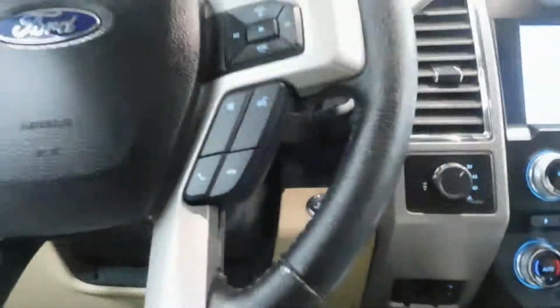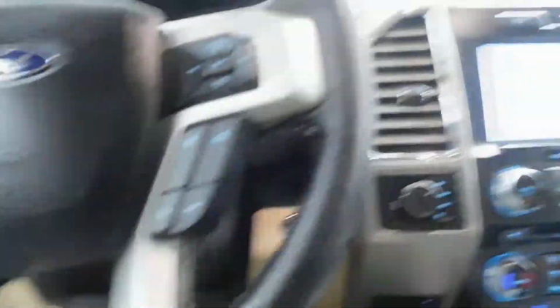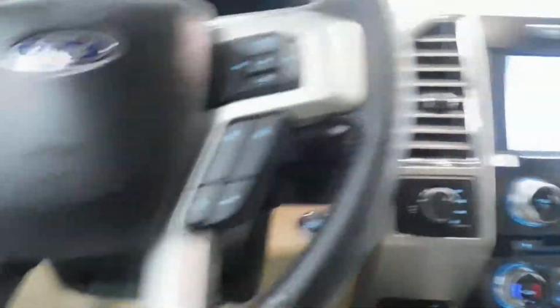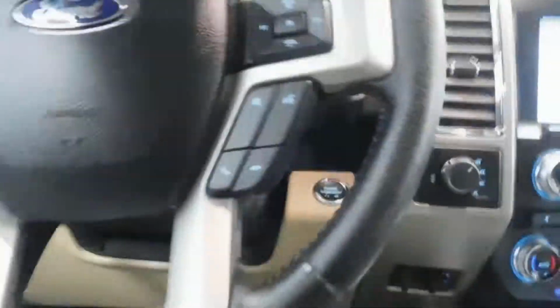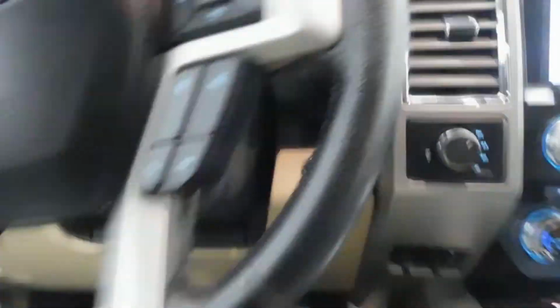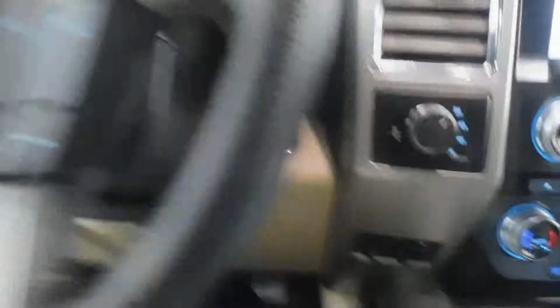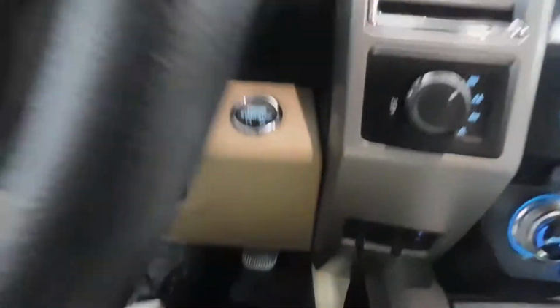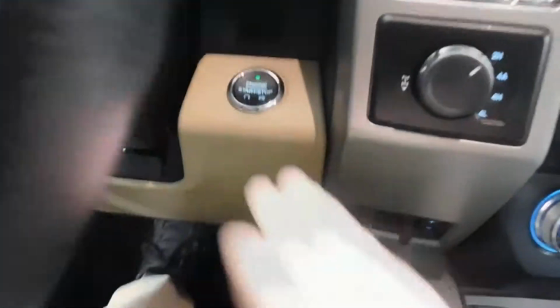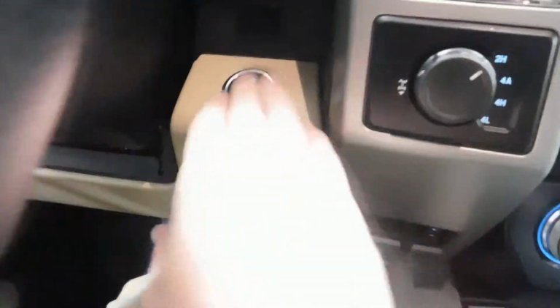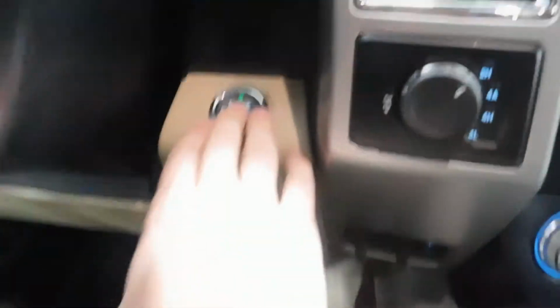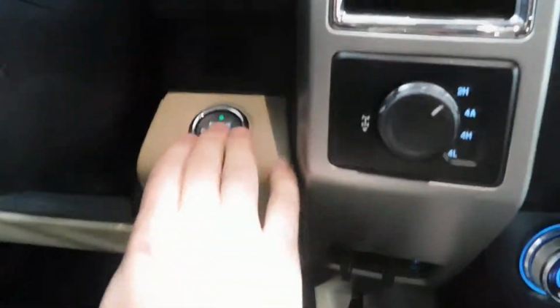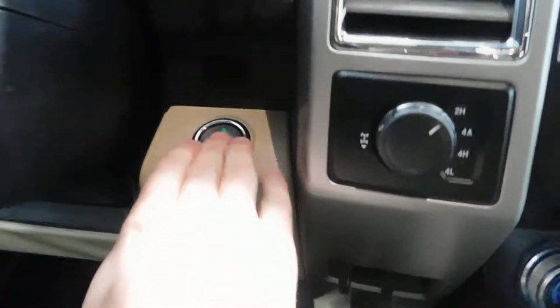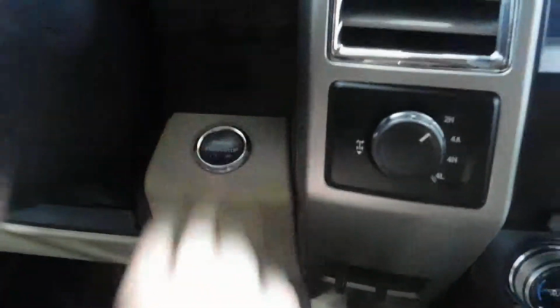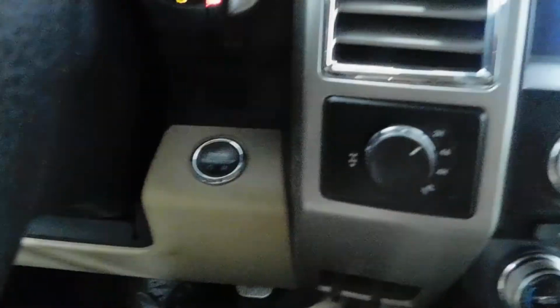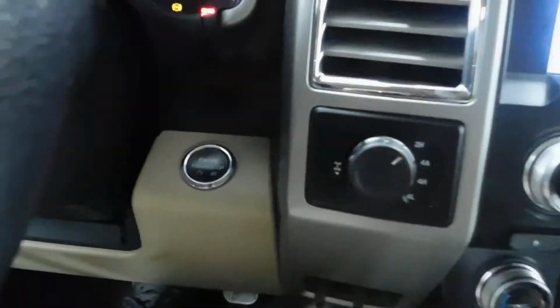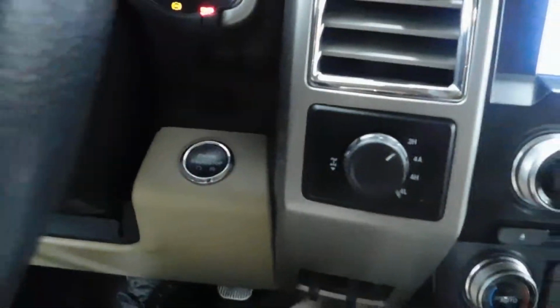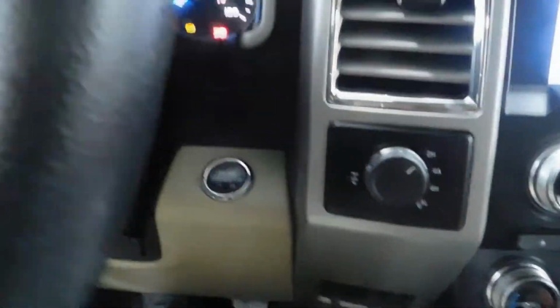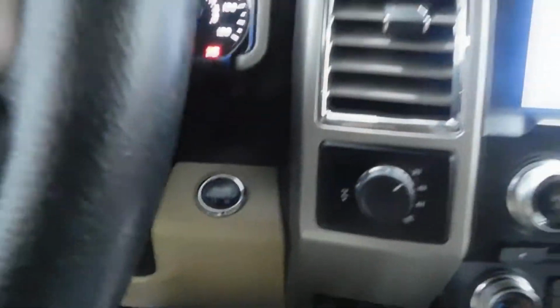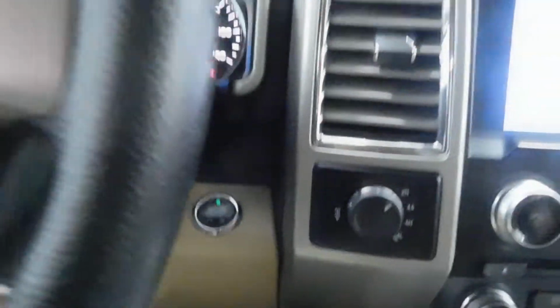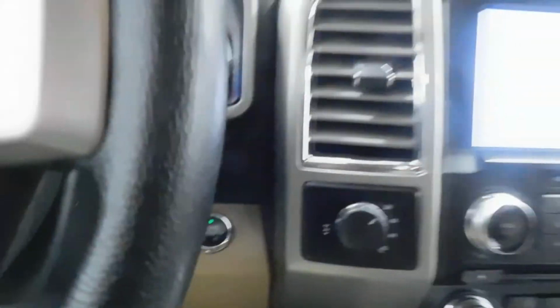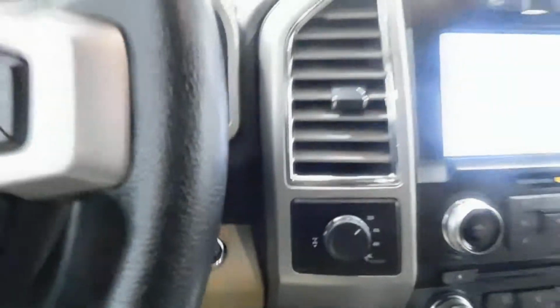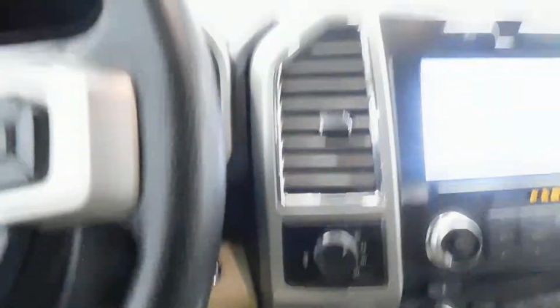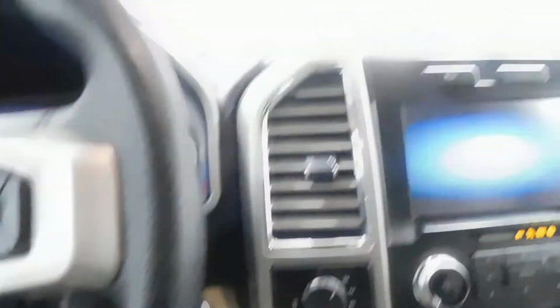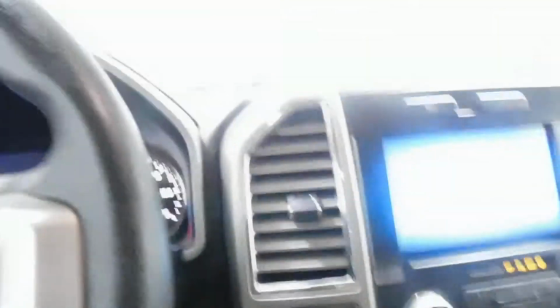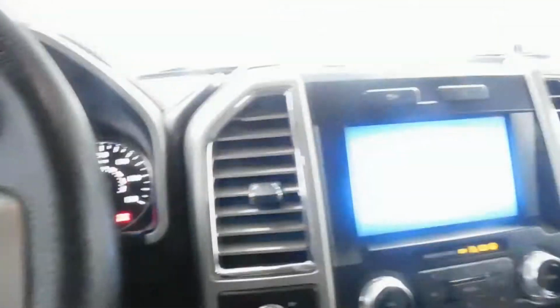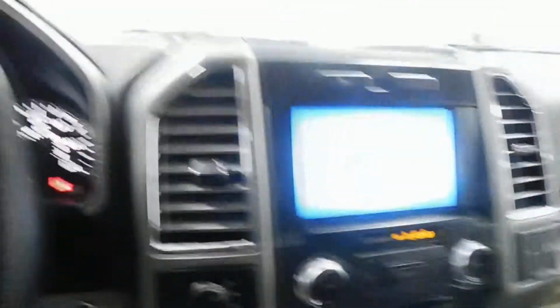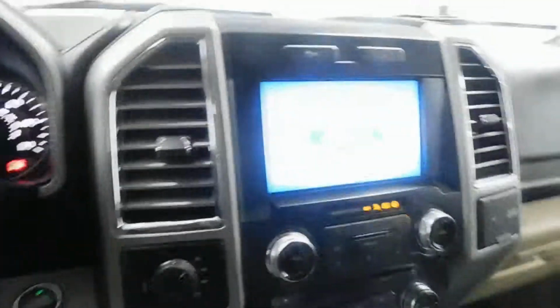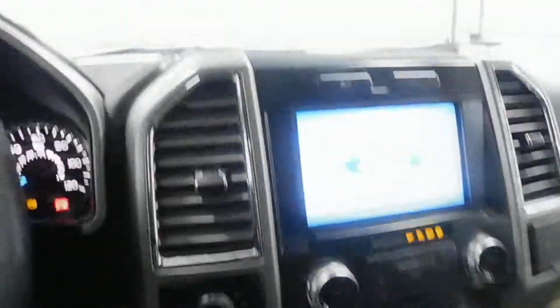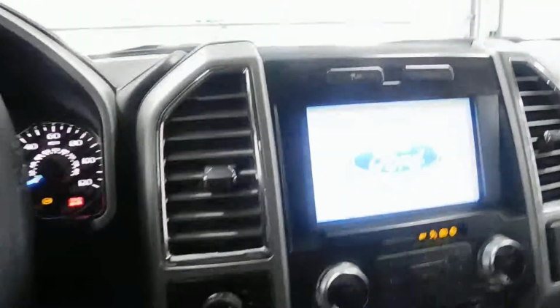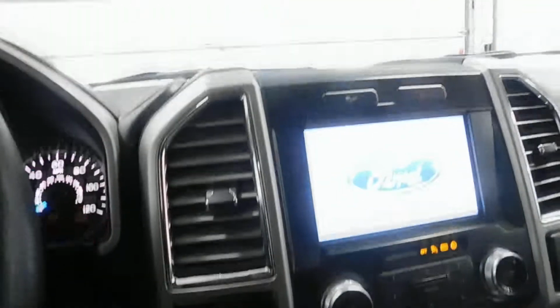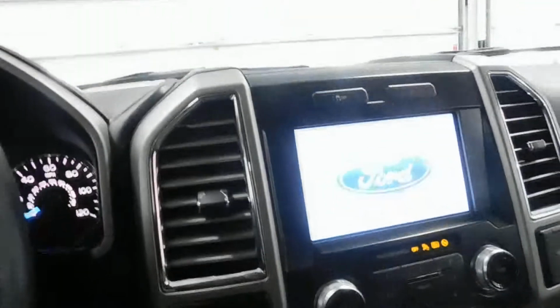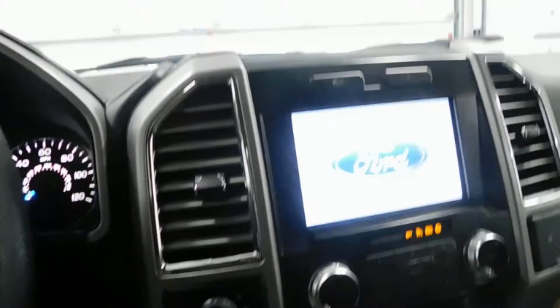Inside, push button start — foot on the brake, push the button. So easy a caveman can do it.